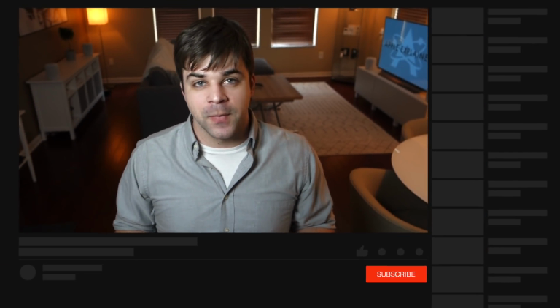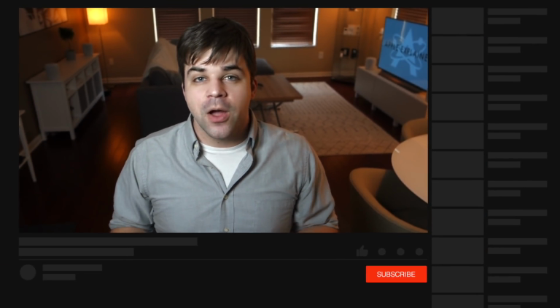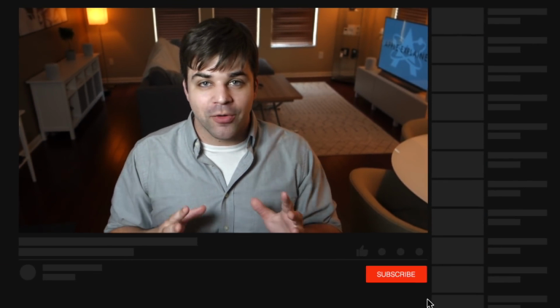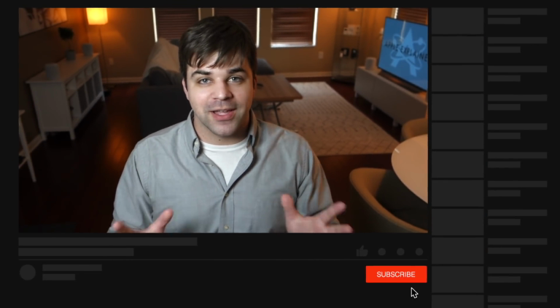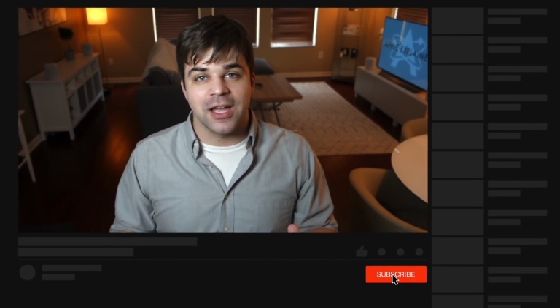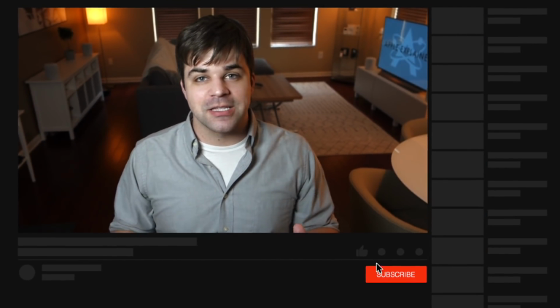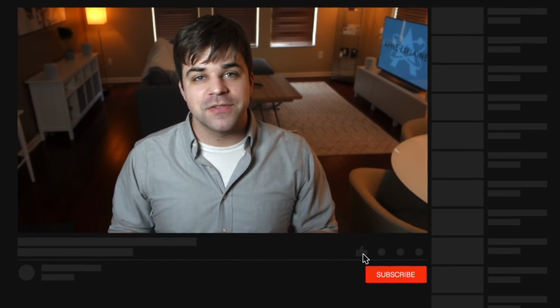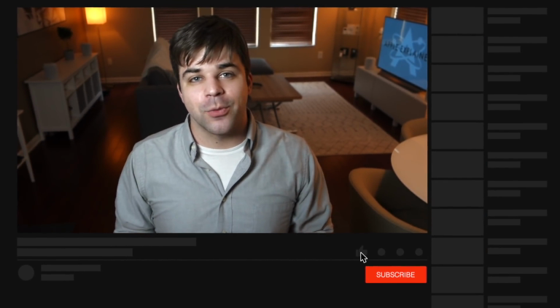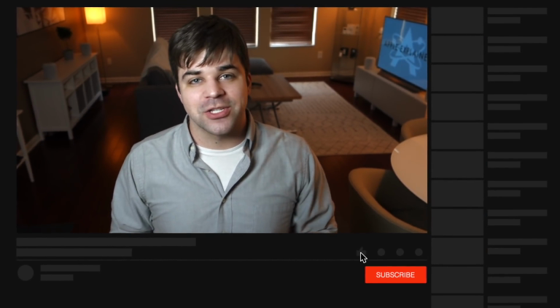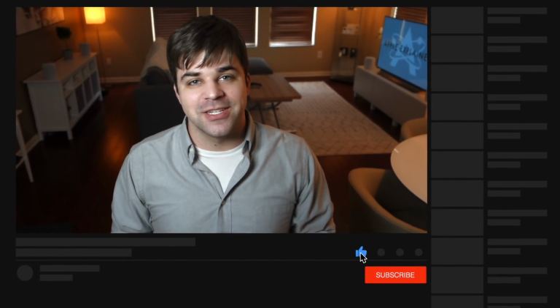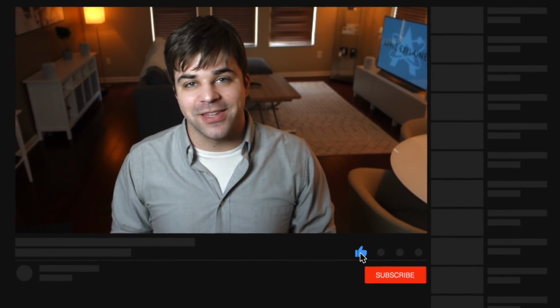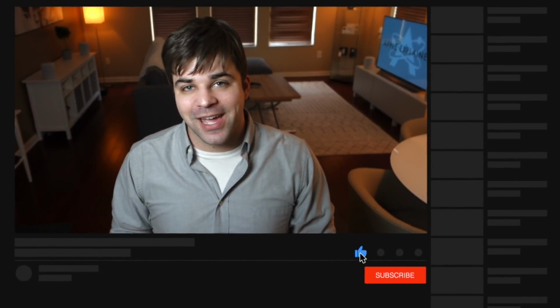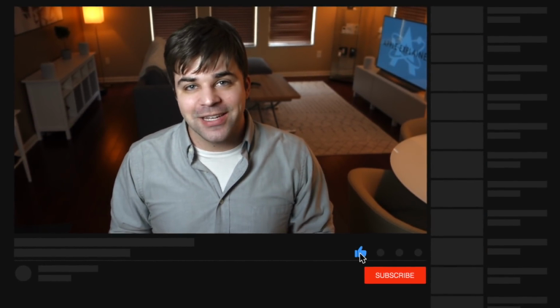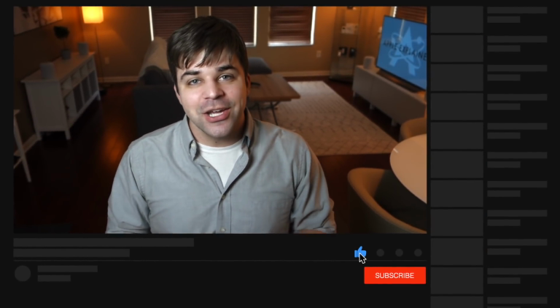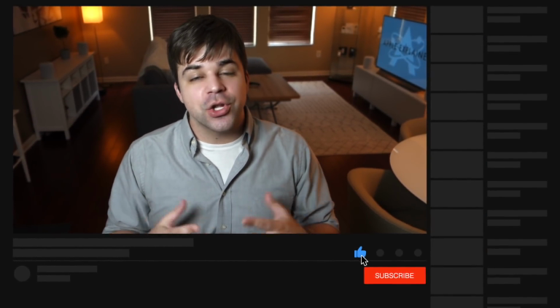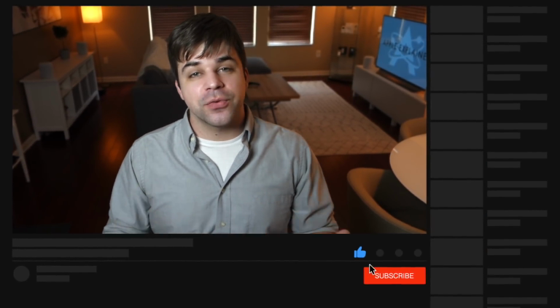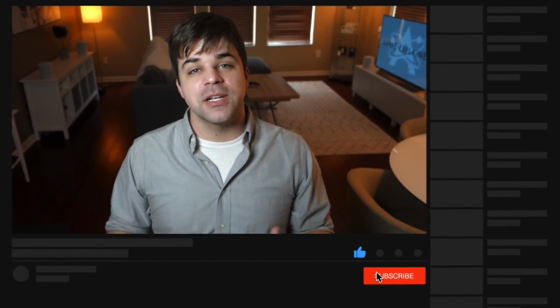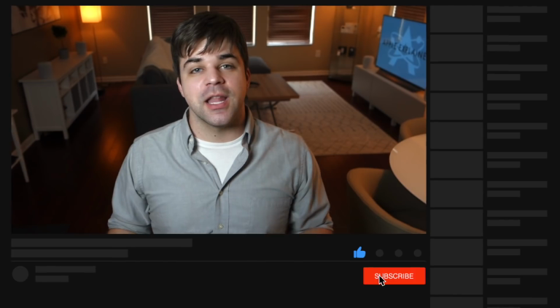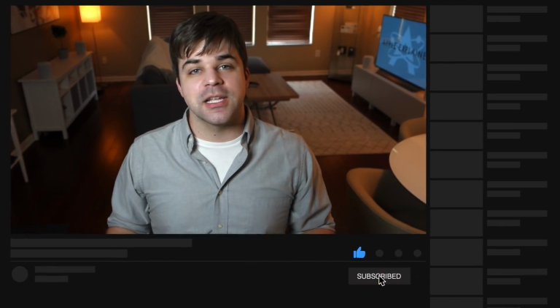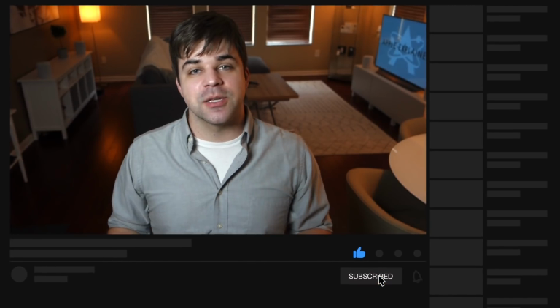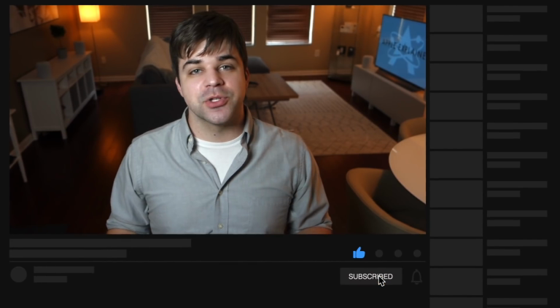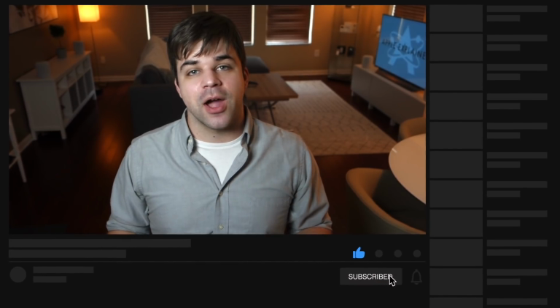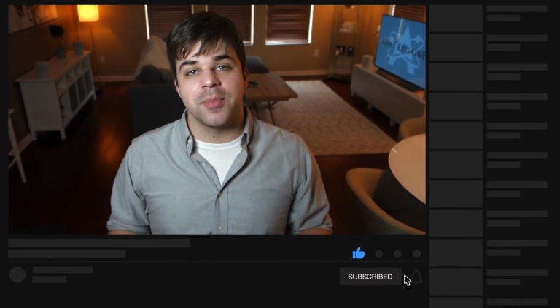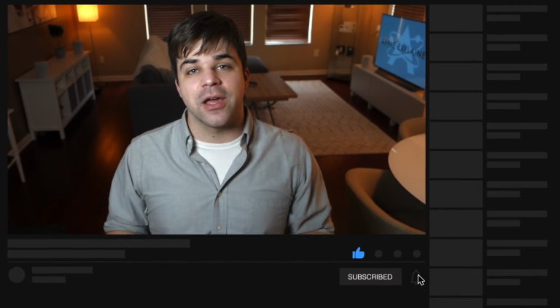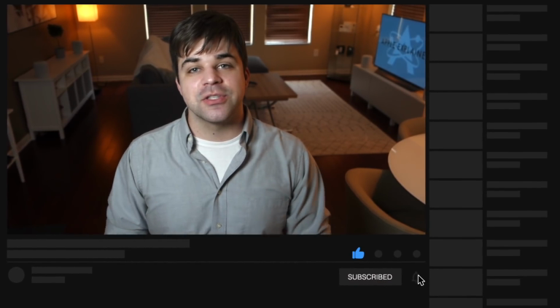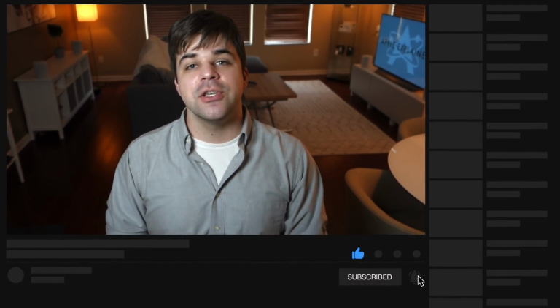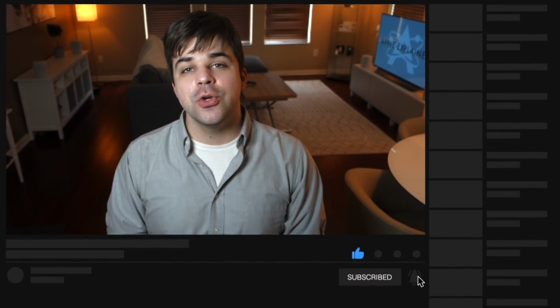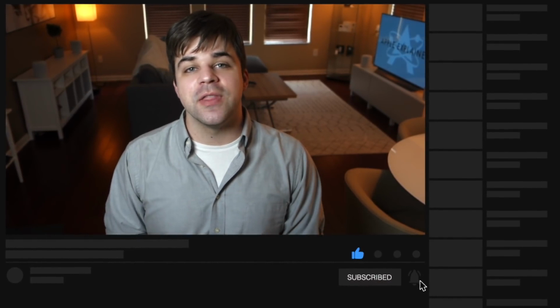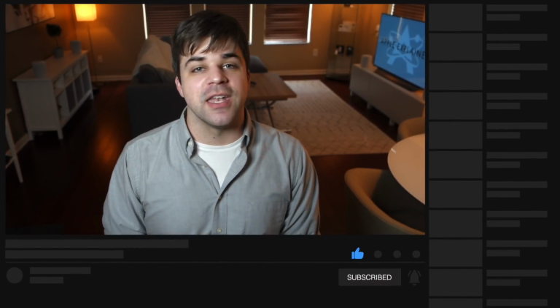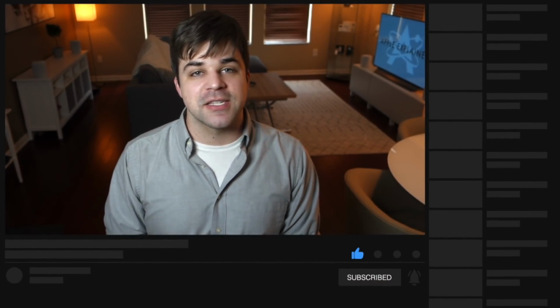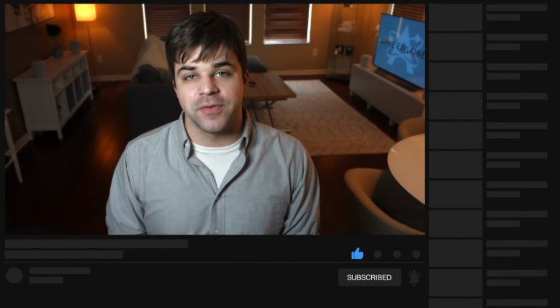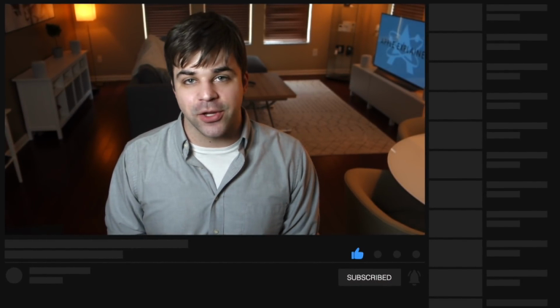Alright guys, thanks for watching till the end. Don't forget to like and subscribe, and I'll see you in the next video.